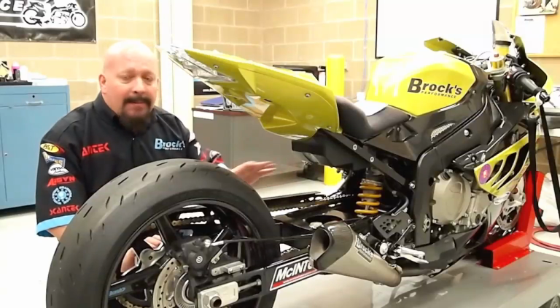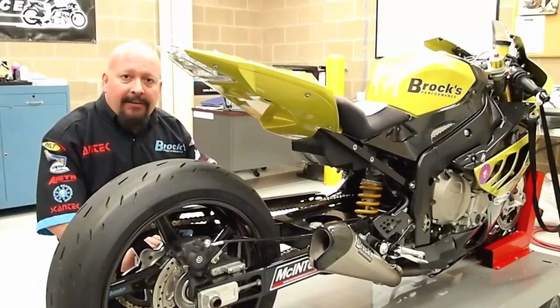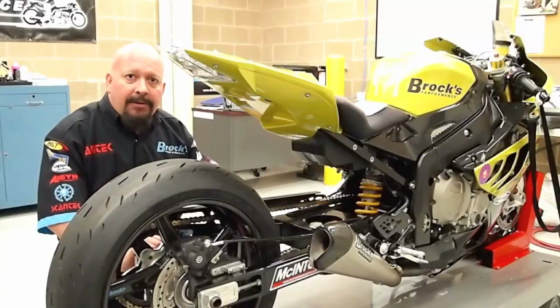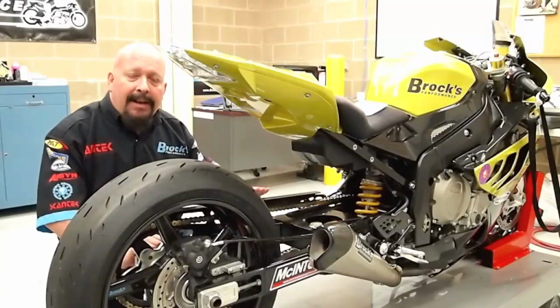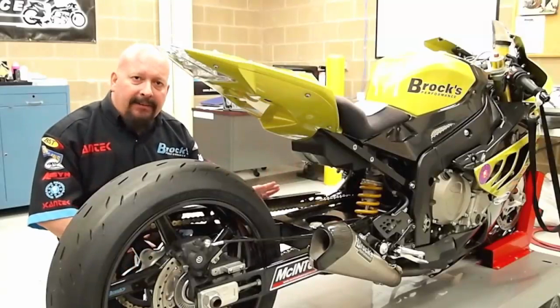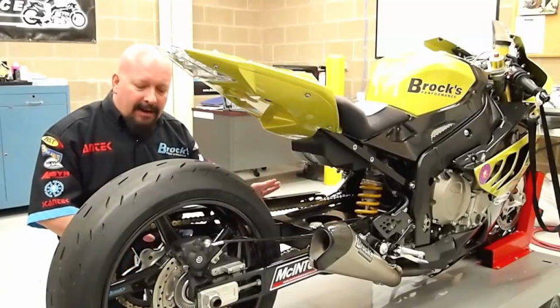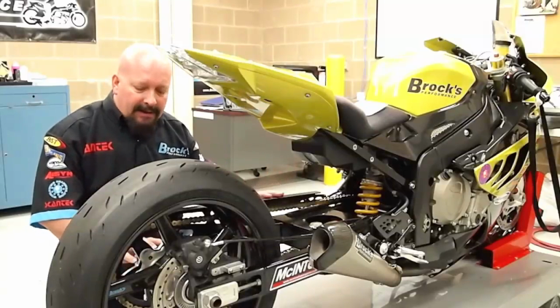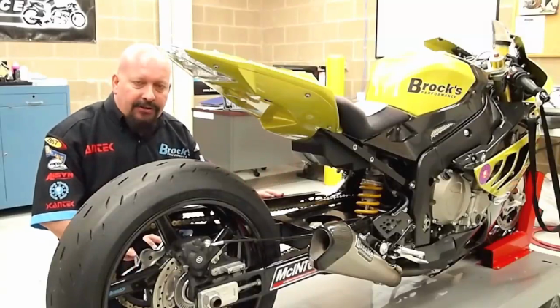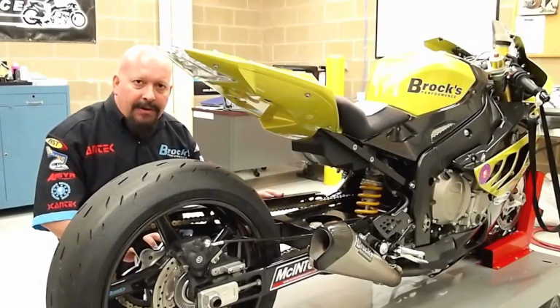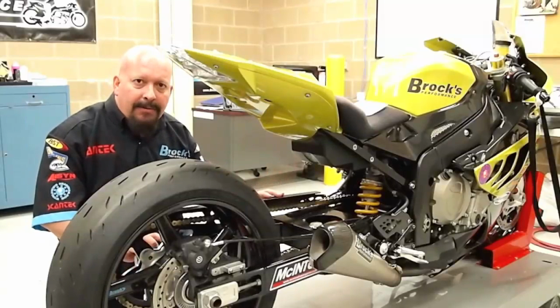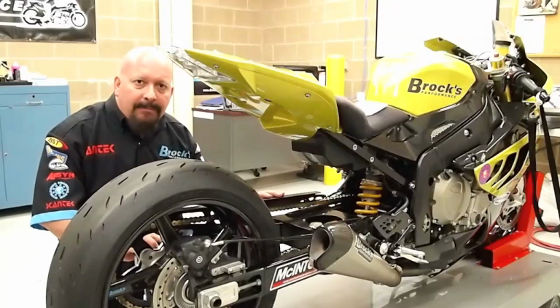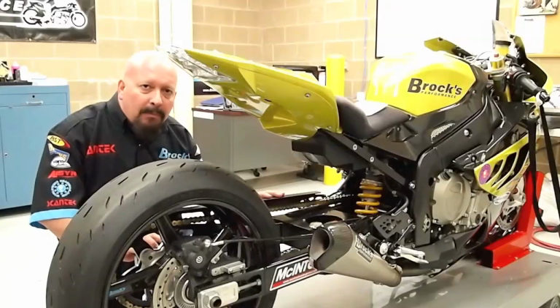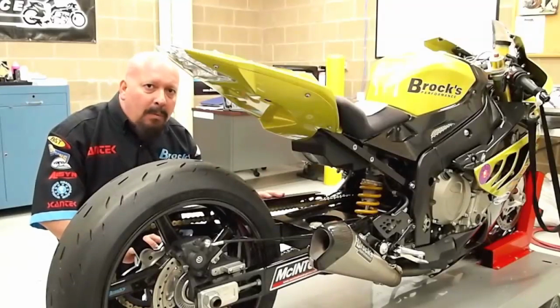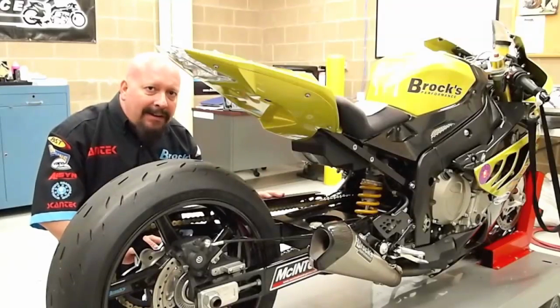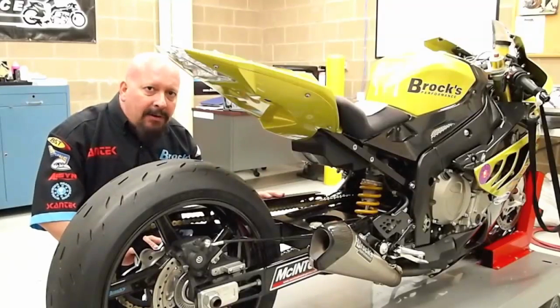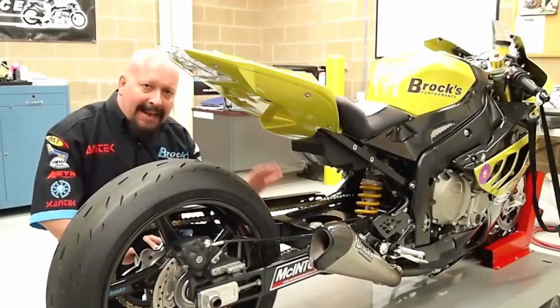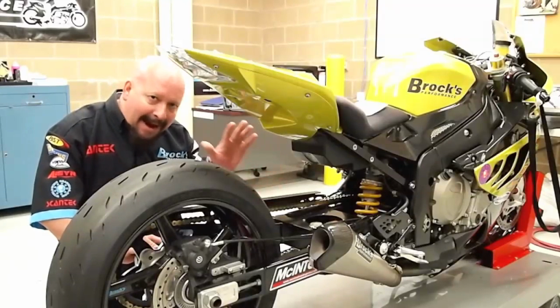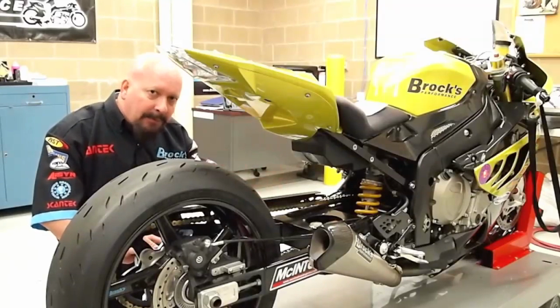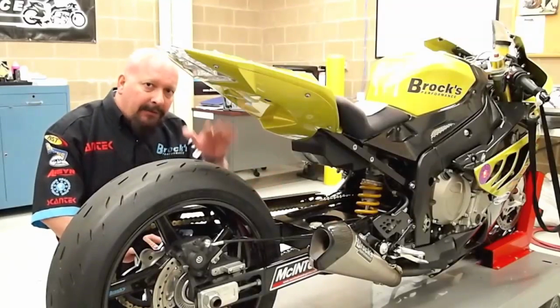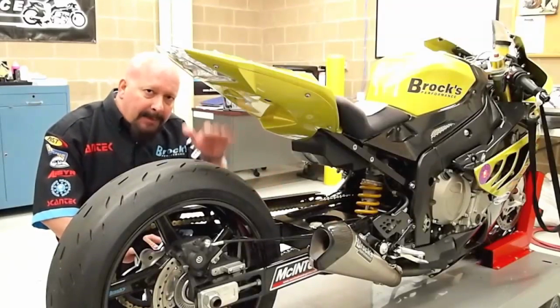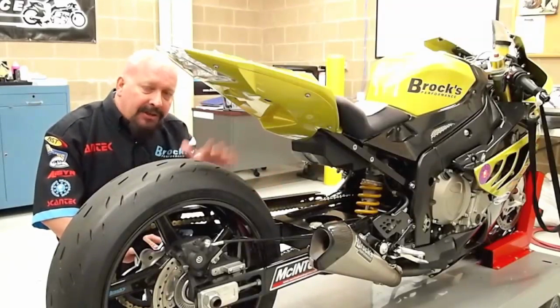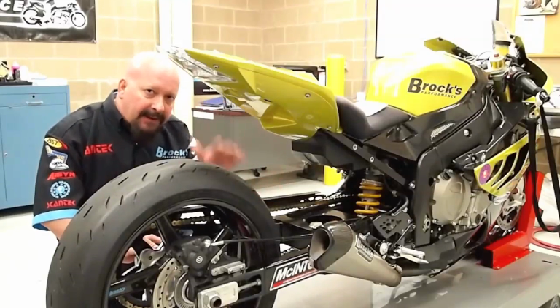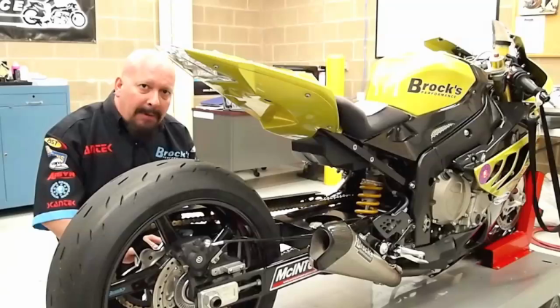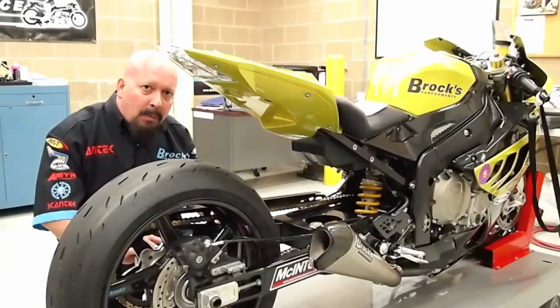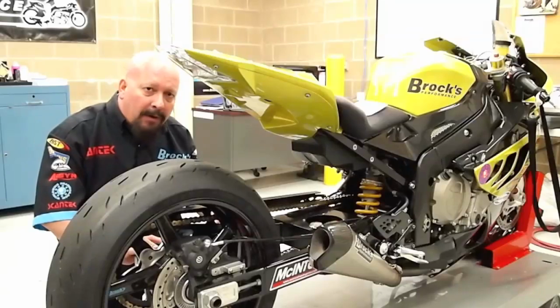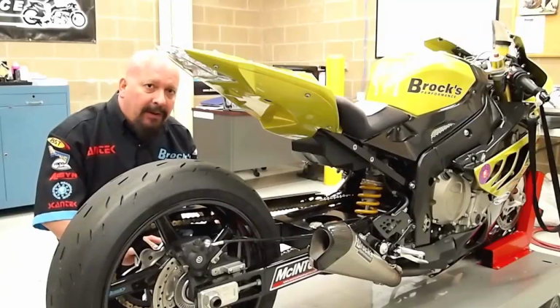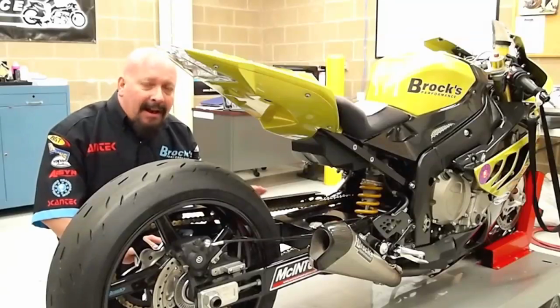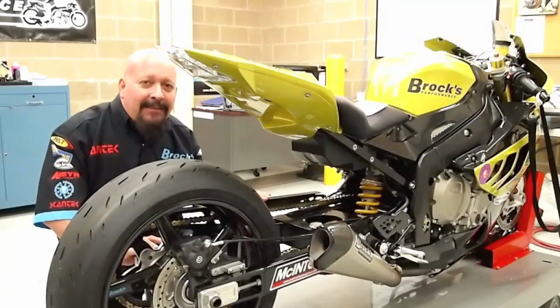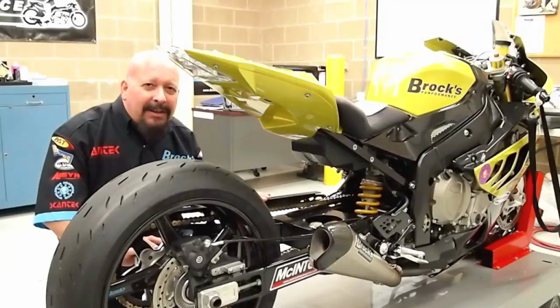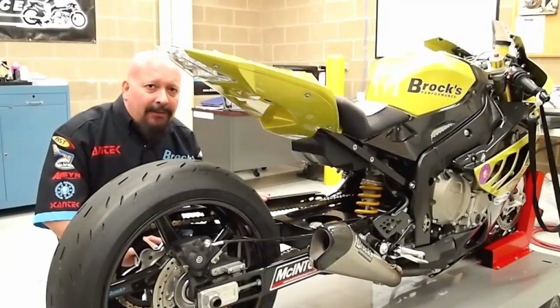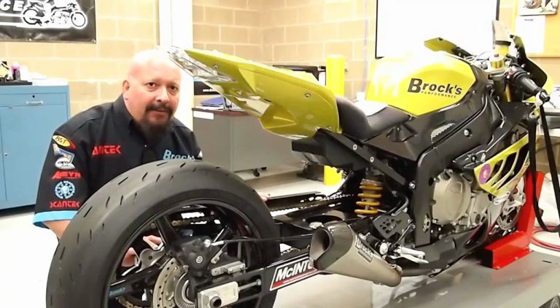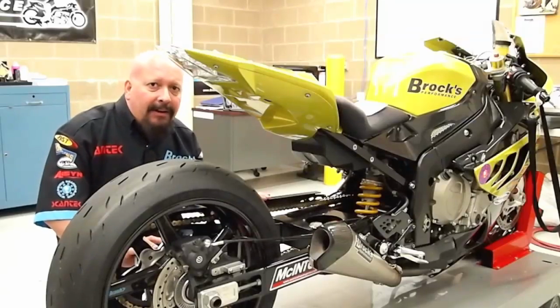What I'm going to do is show you what we do and how the rear suspension on this bike works. I'll give you a demonstration here.